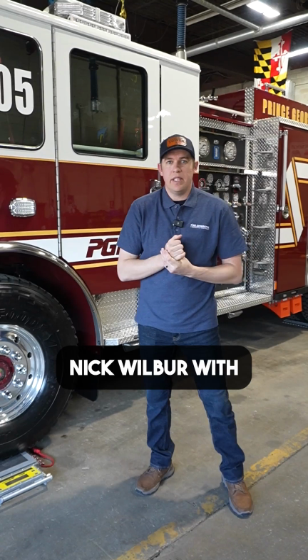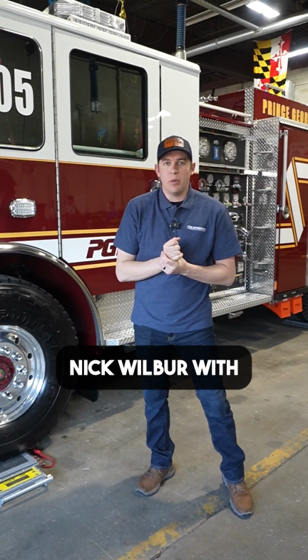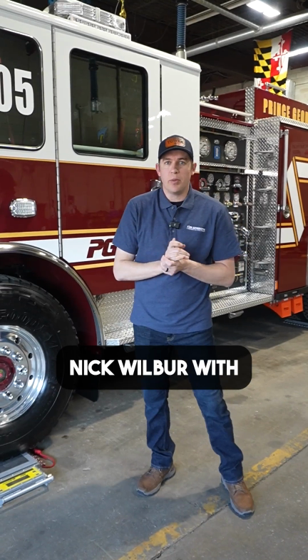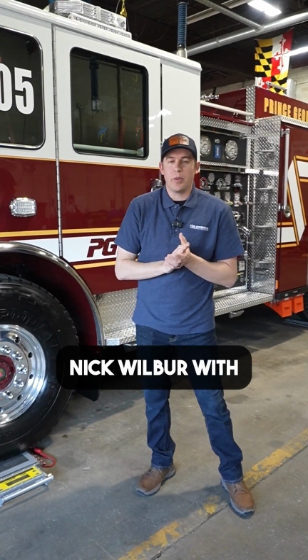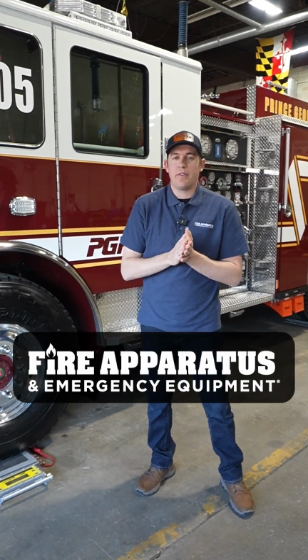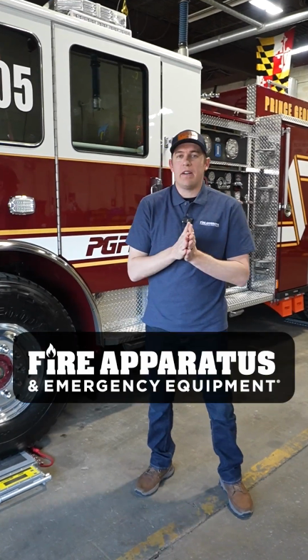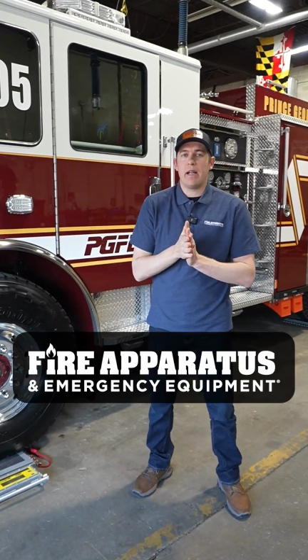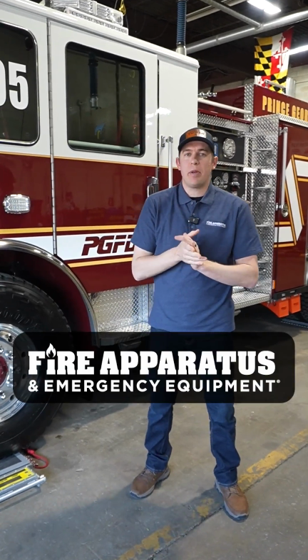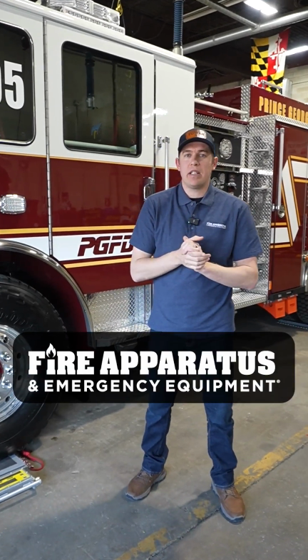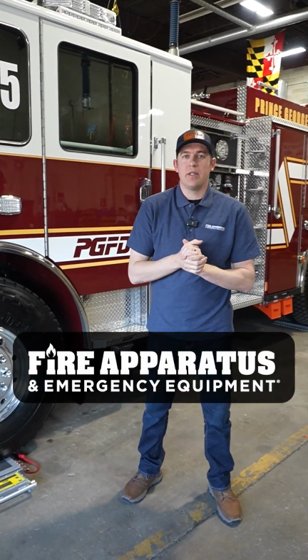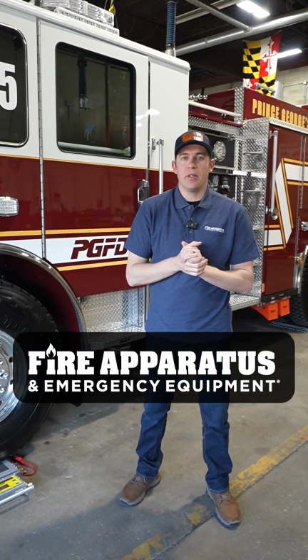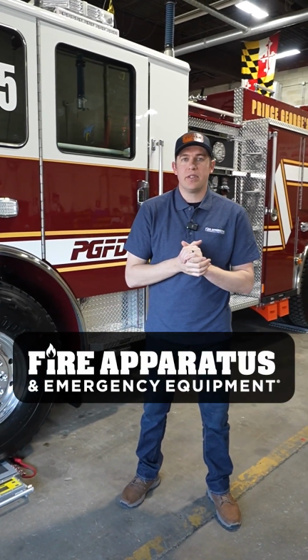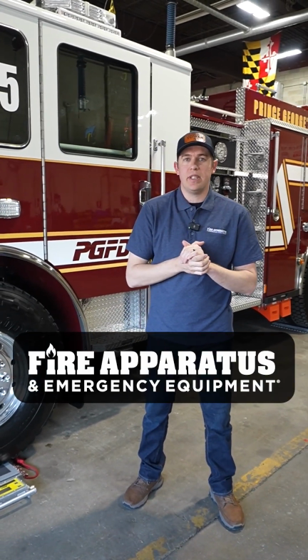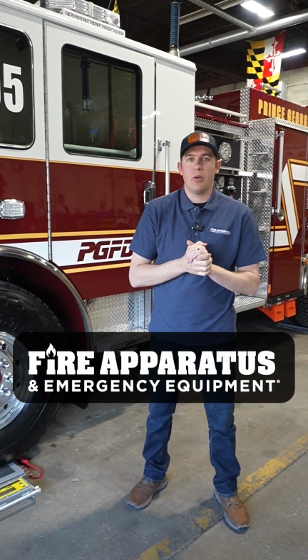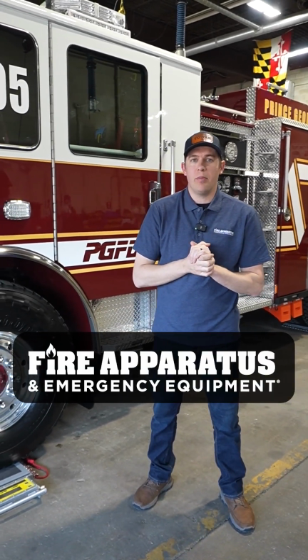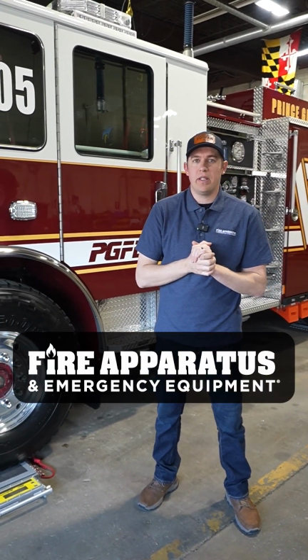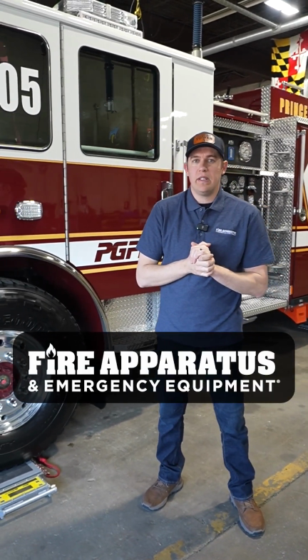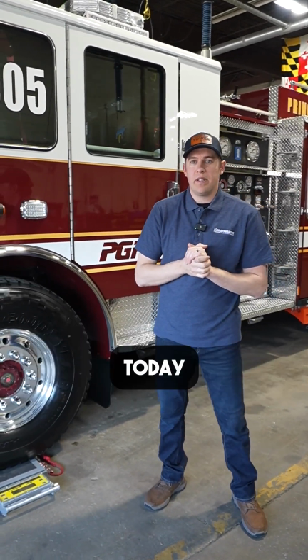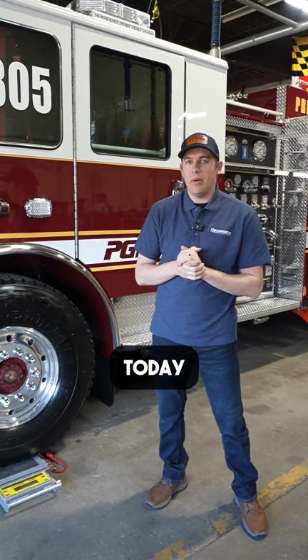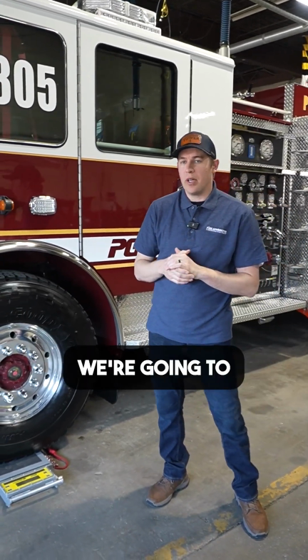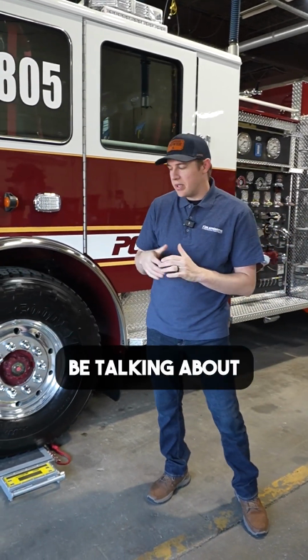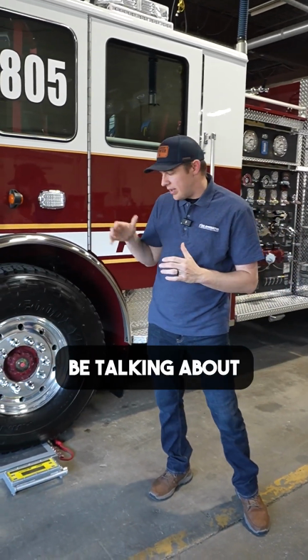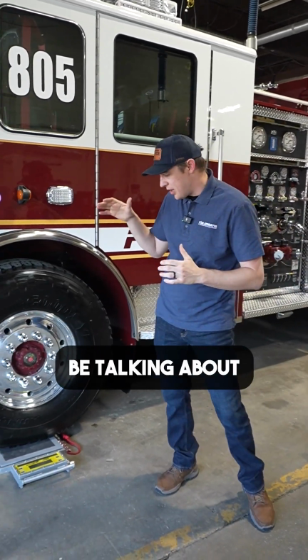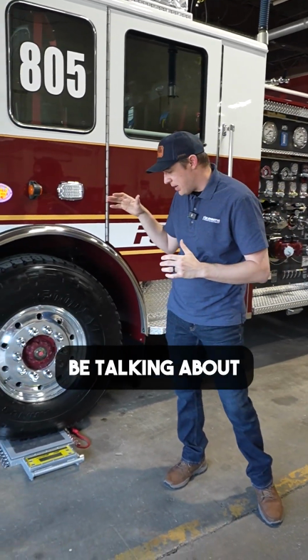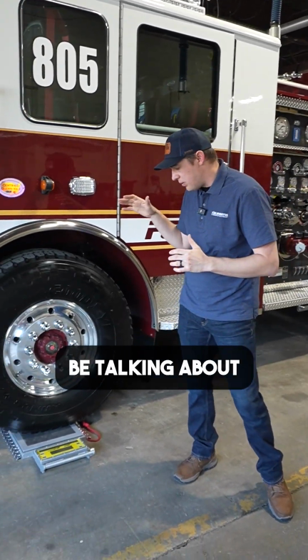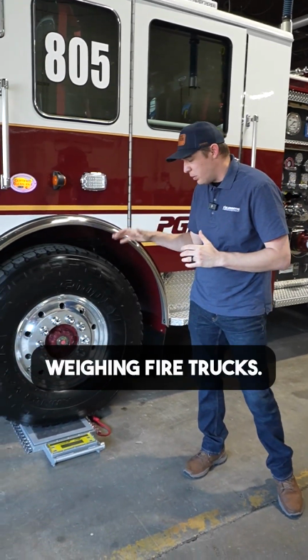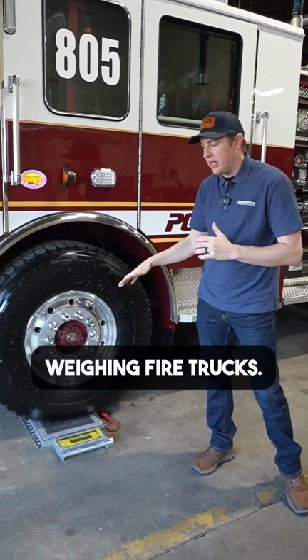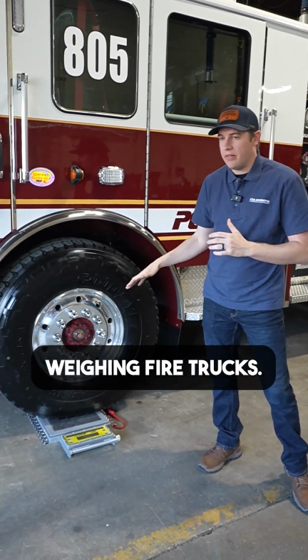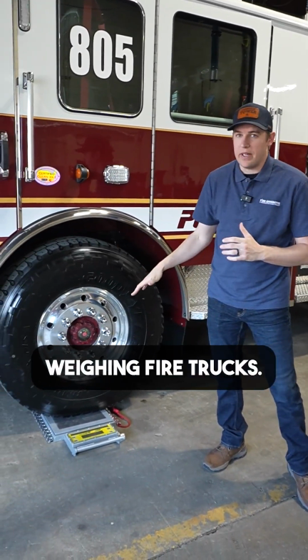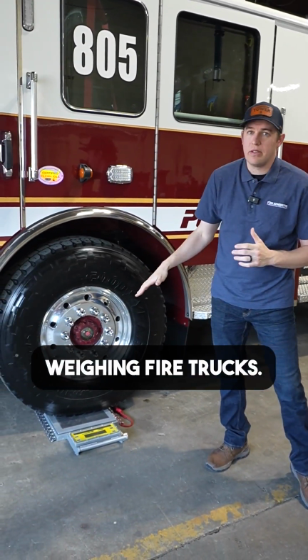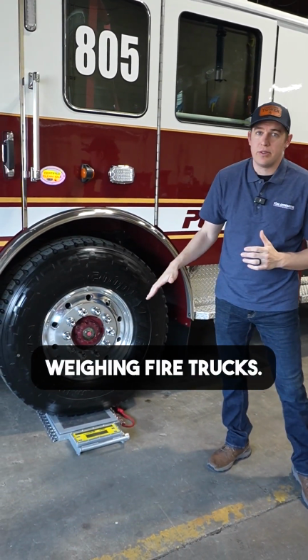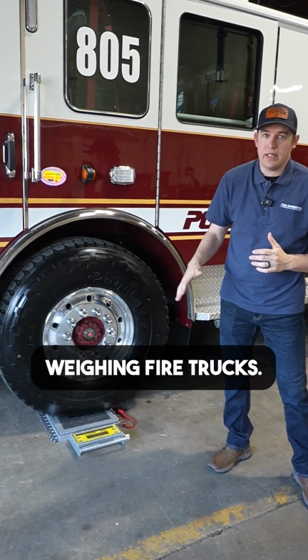Nick Wilber with Fire Apparatus and Emergency Equipment. Today we're going to be talking about weighing fire trucks.